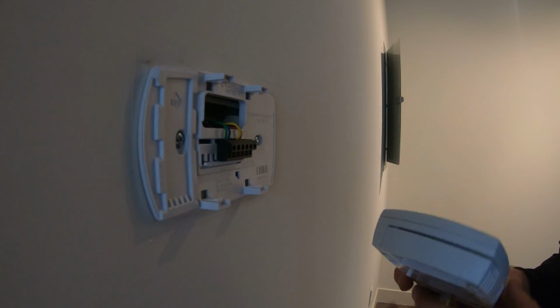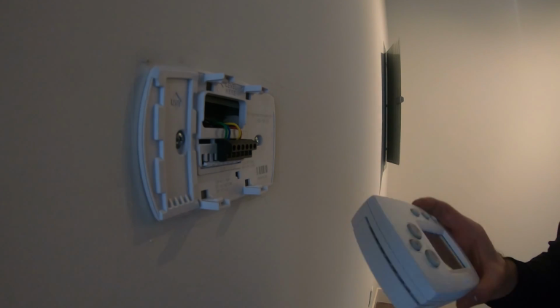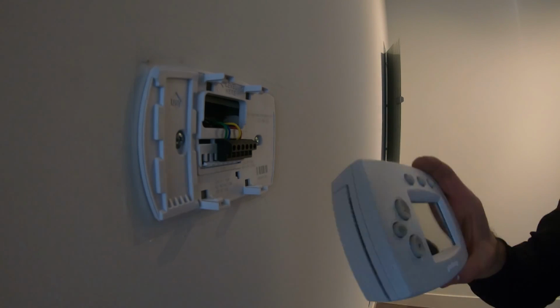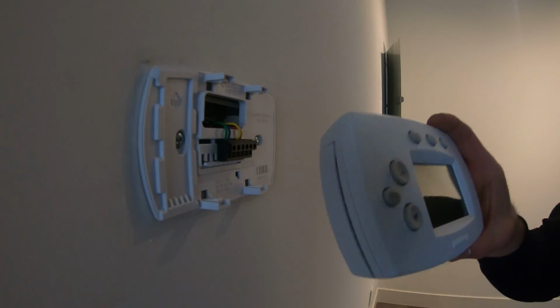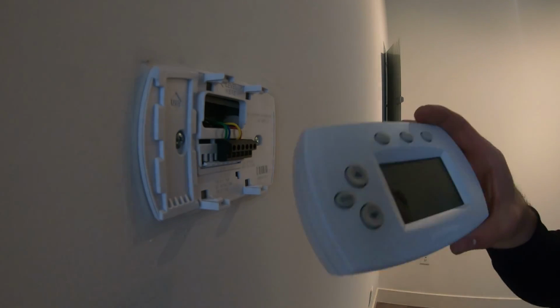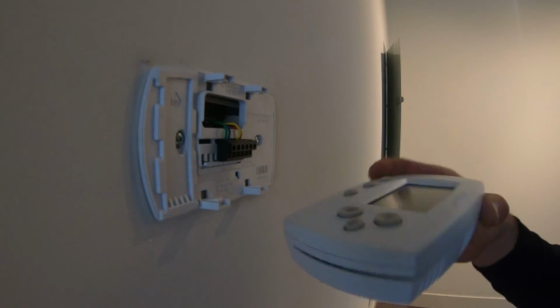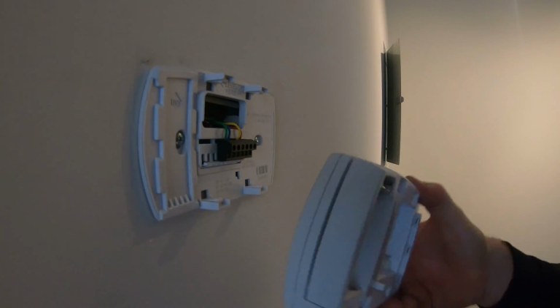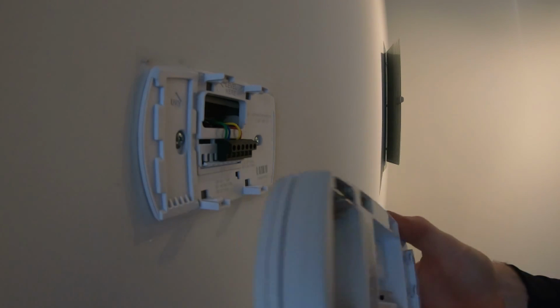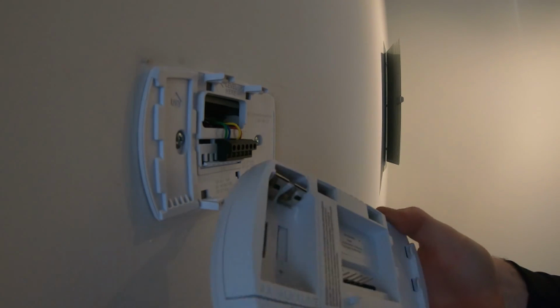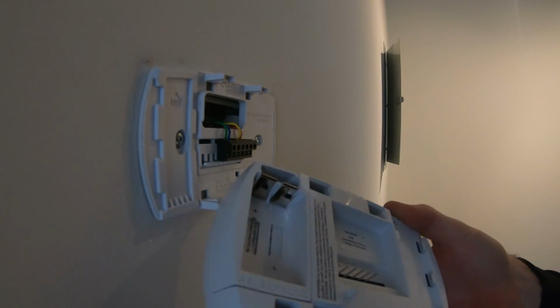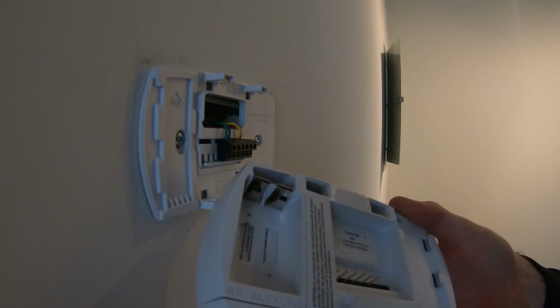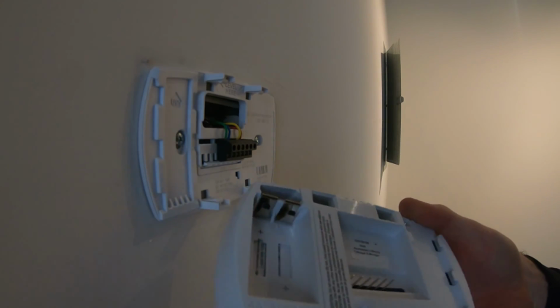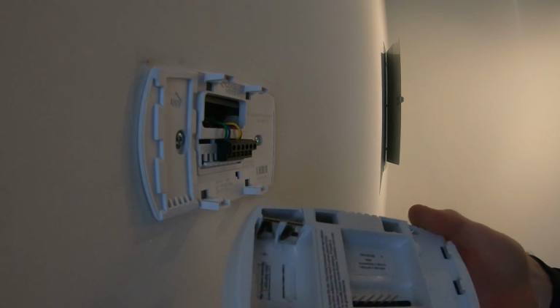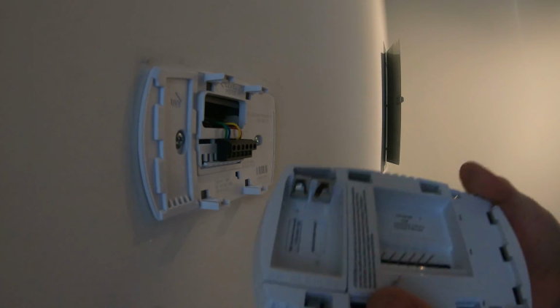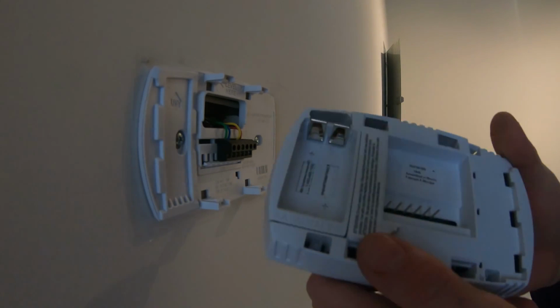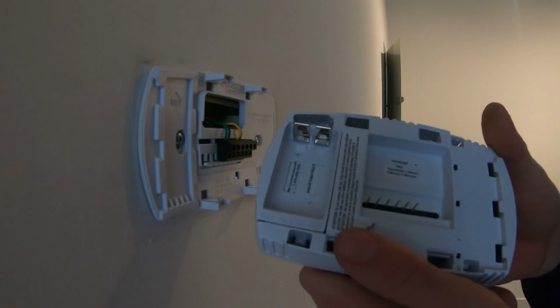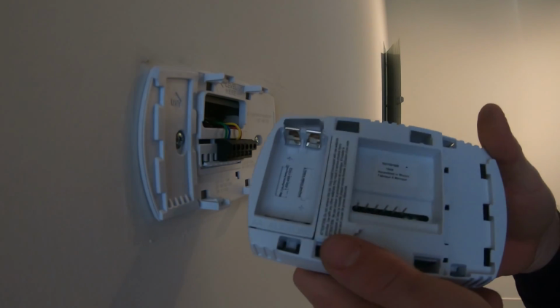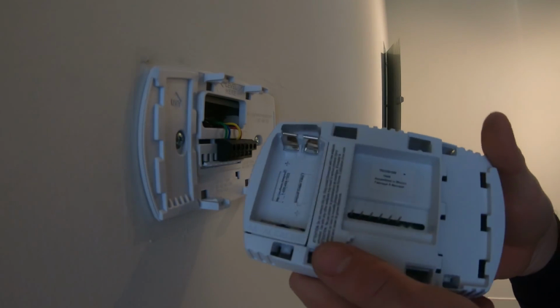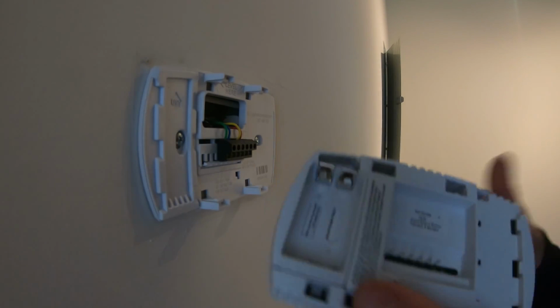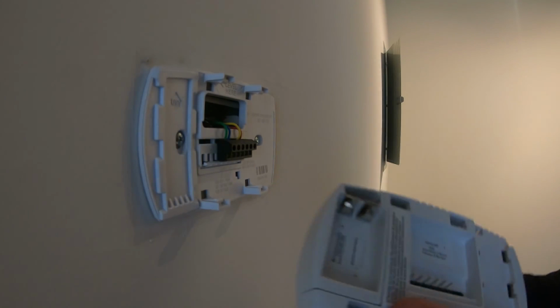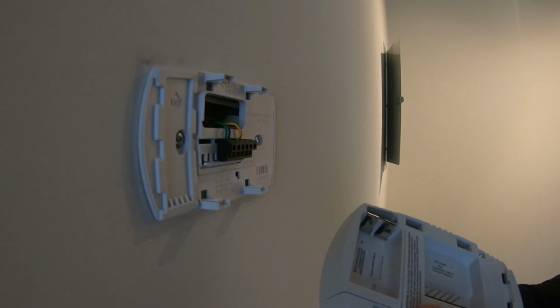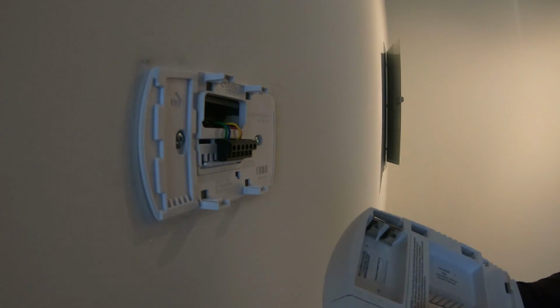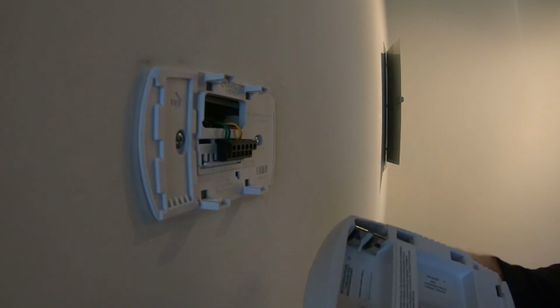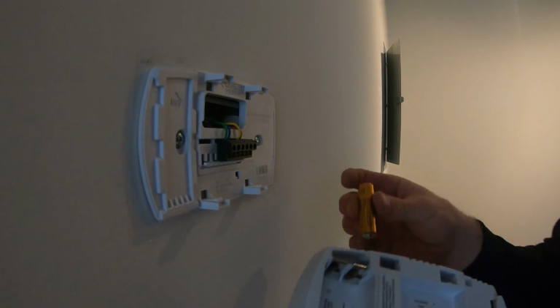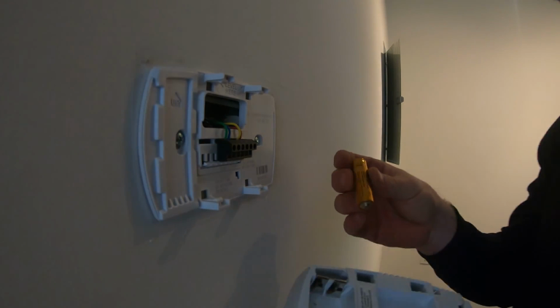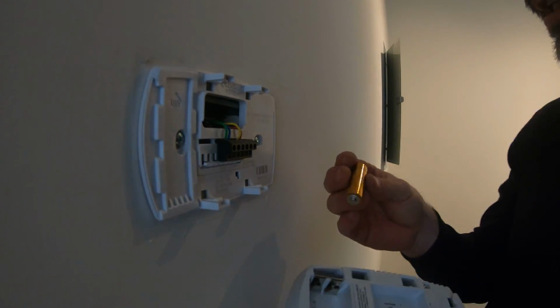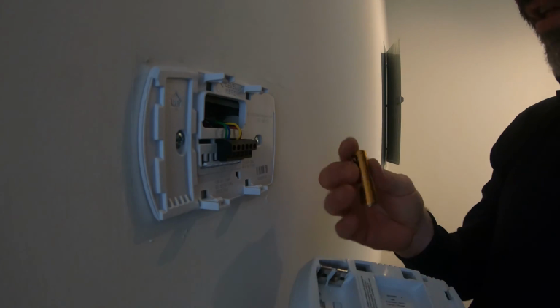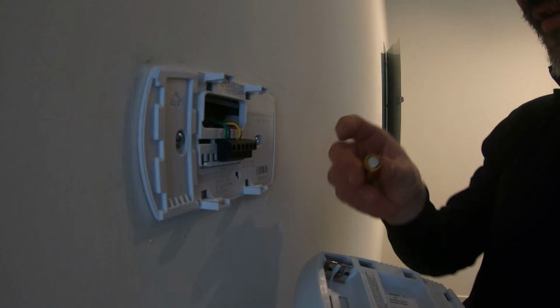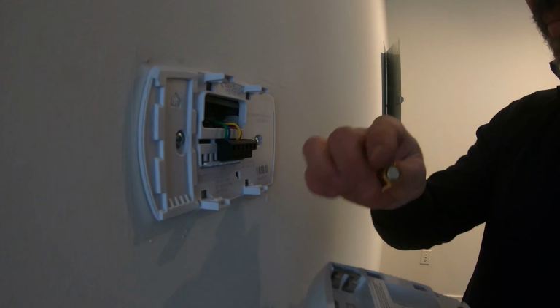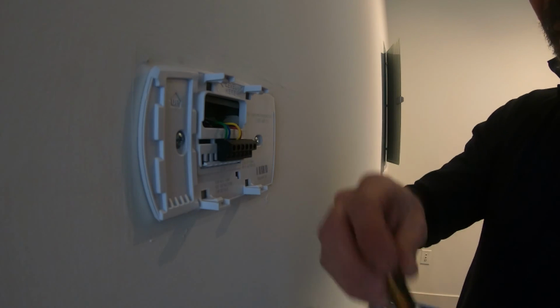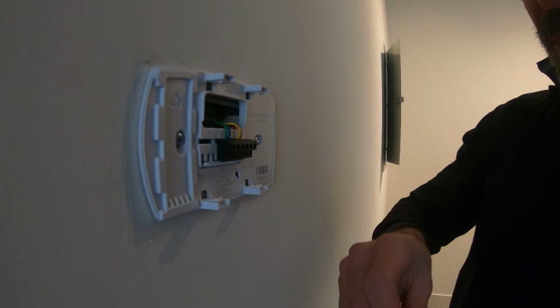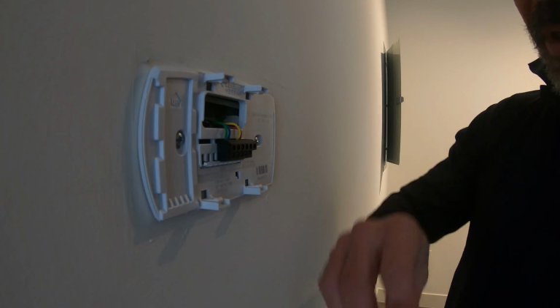Next step is to put the batteries inside of the thermostat — pretty self-explanatory.